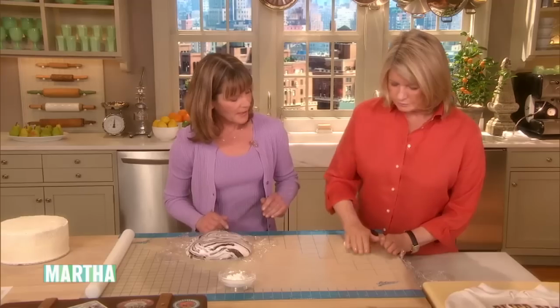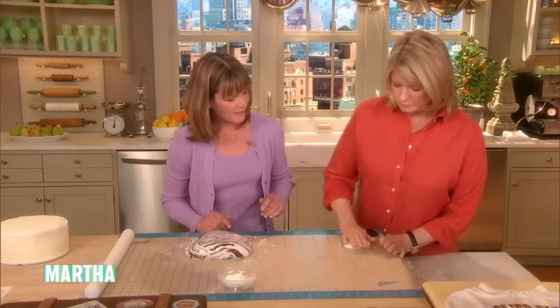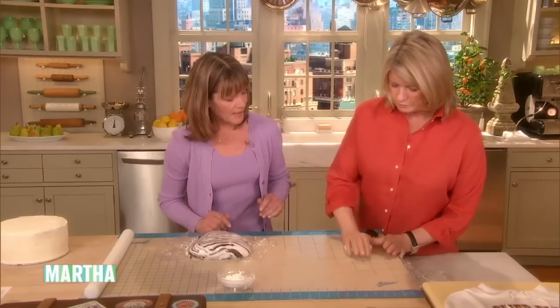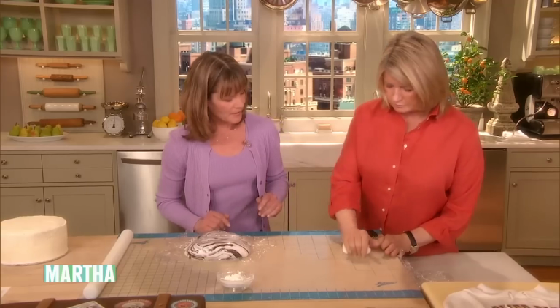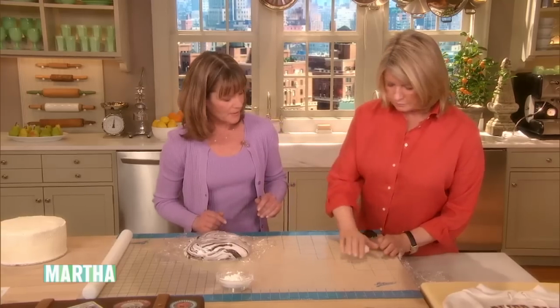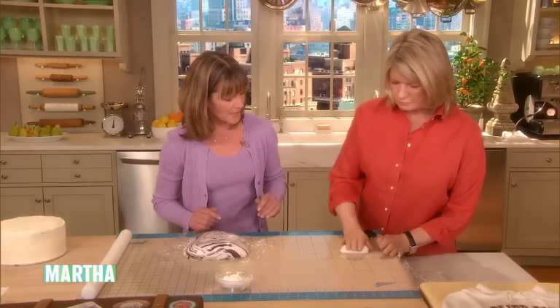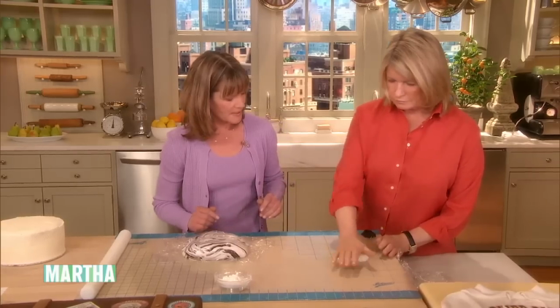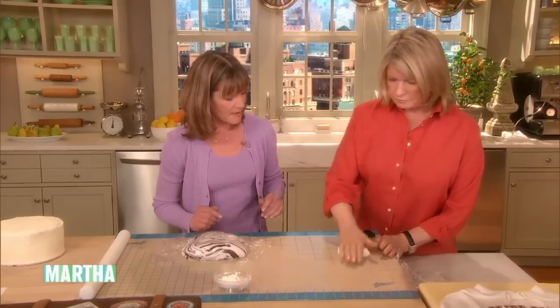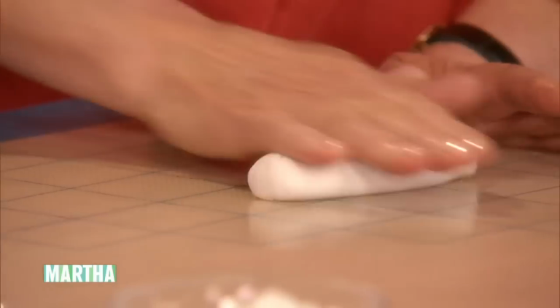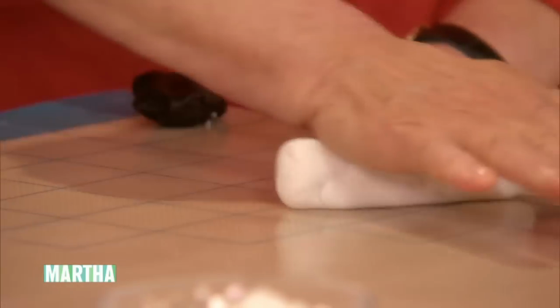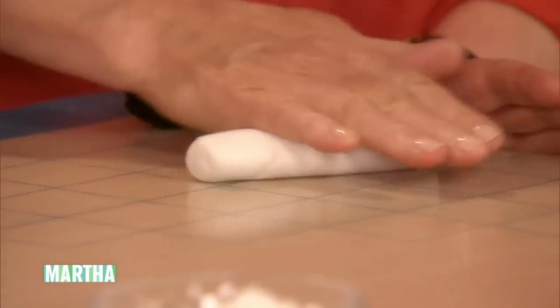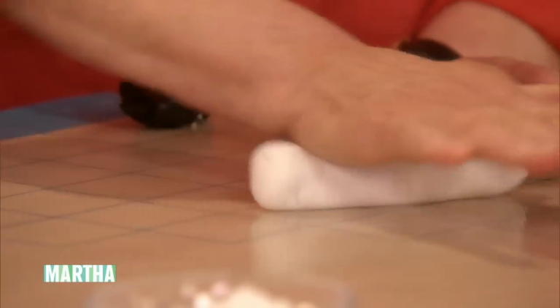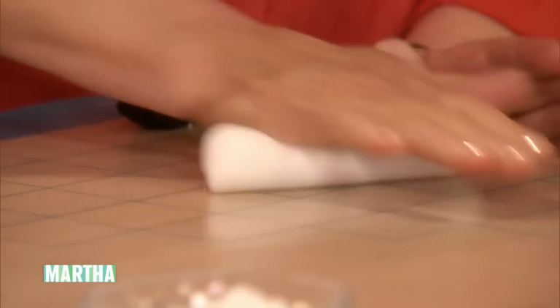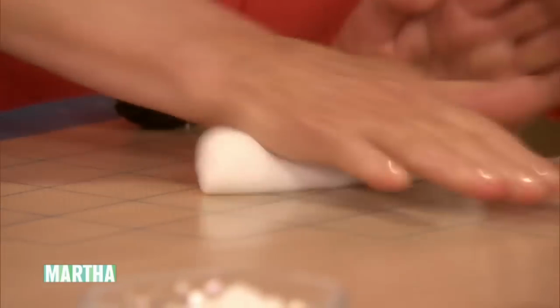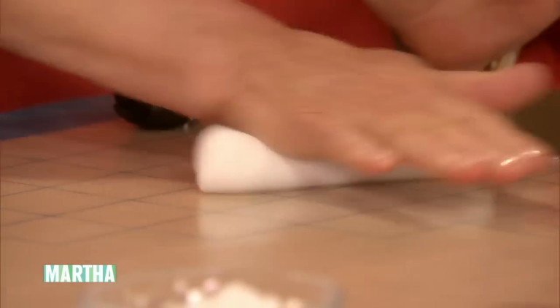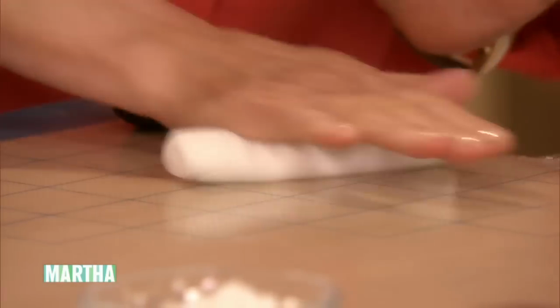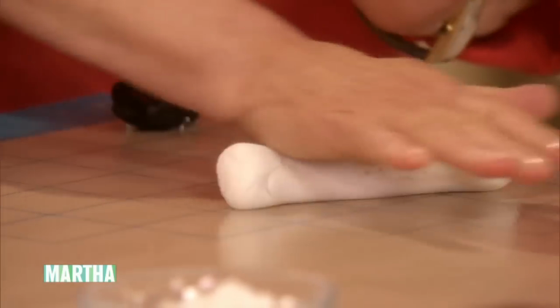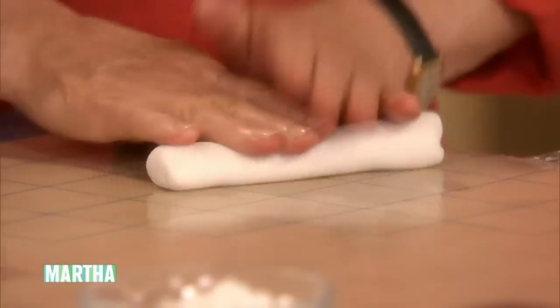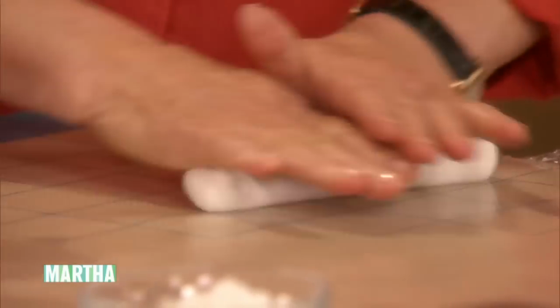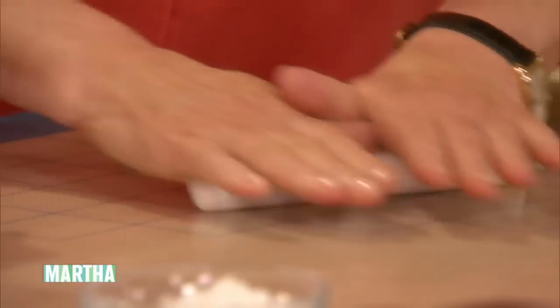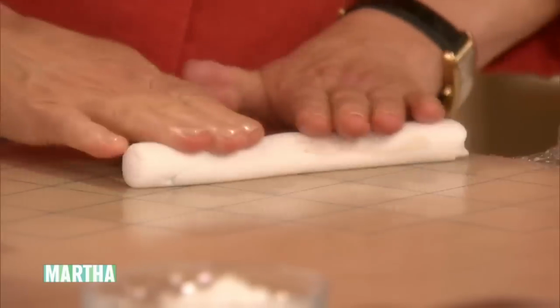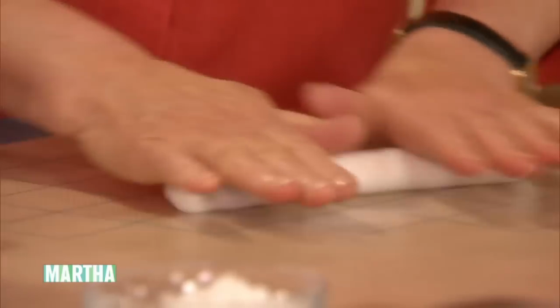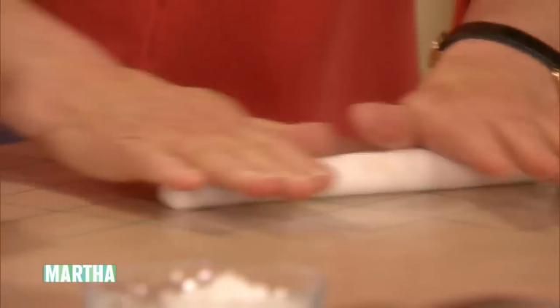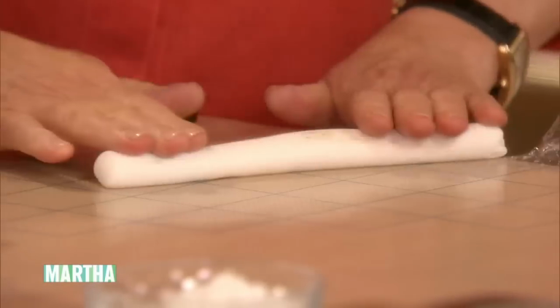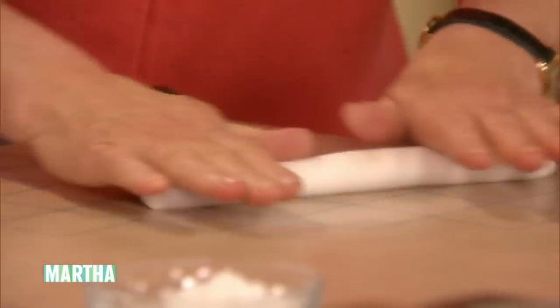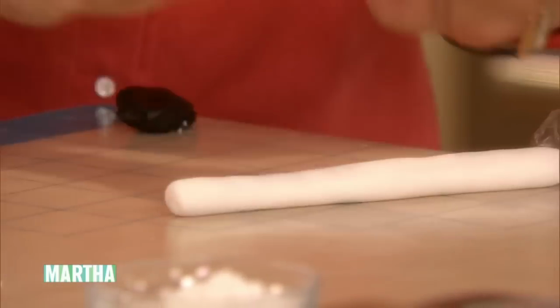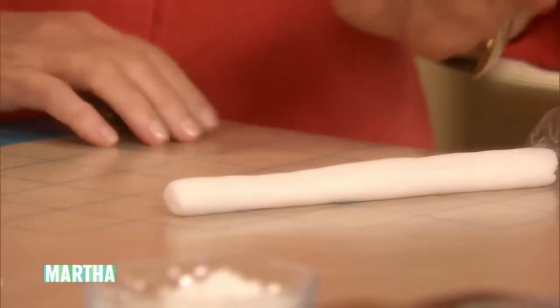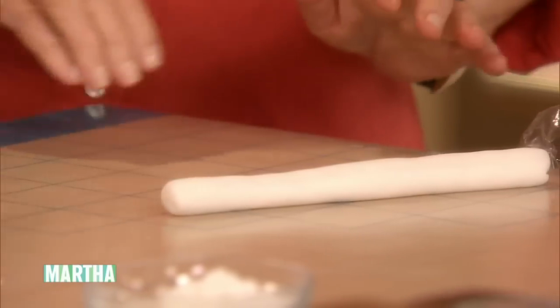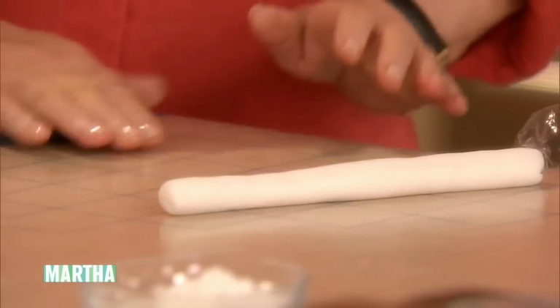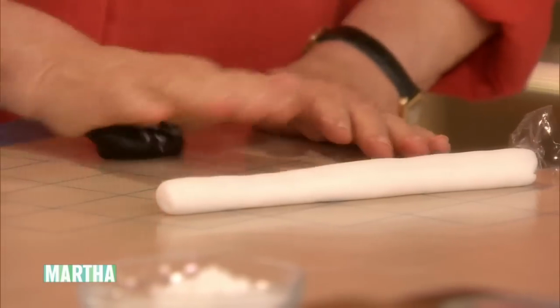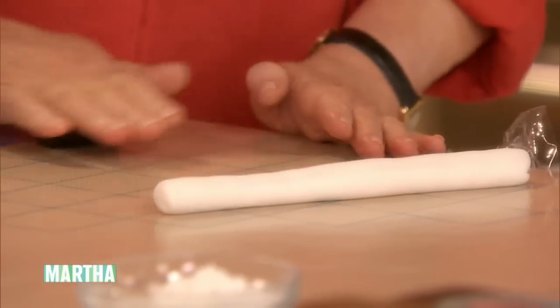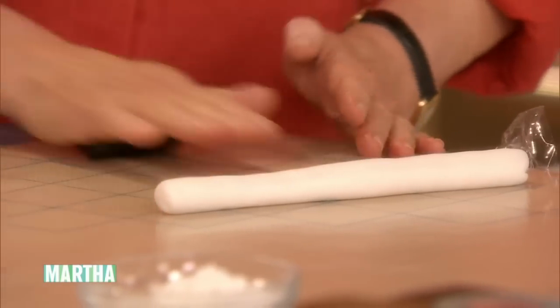And then you're going to mix them. That's good enough. I'm teaching Martha.